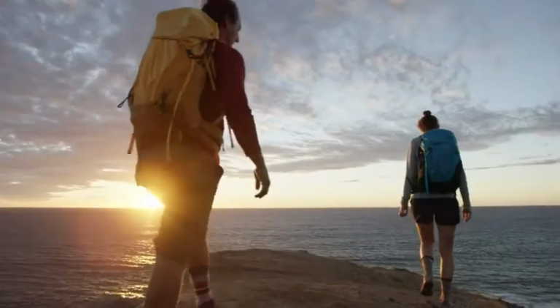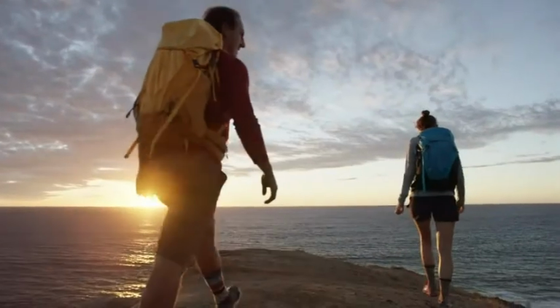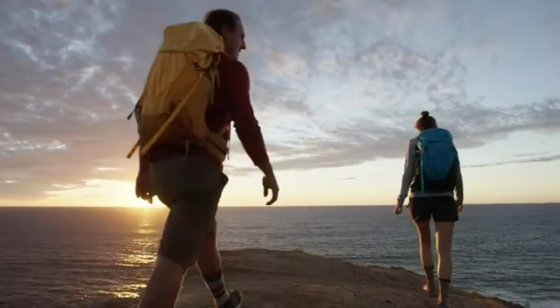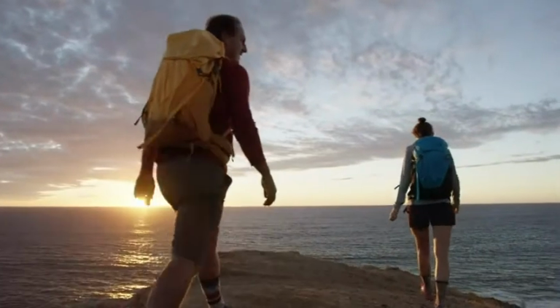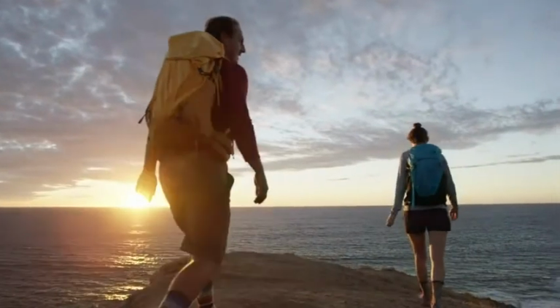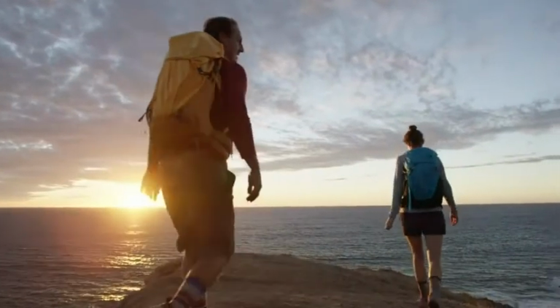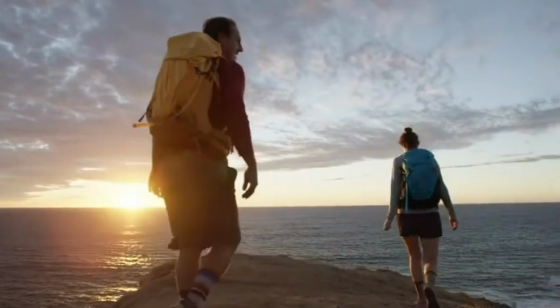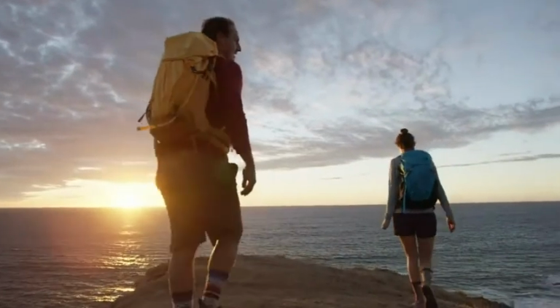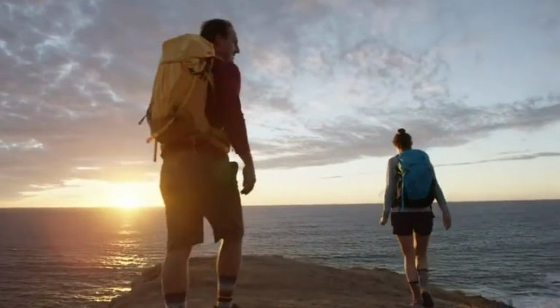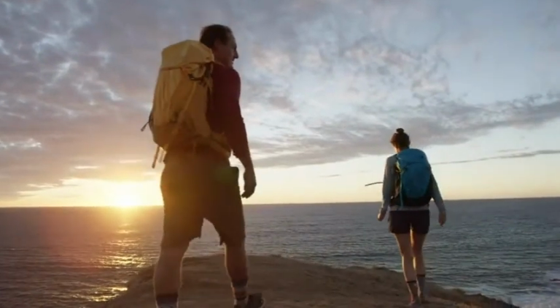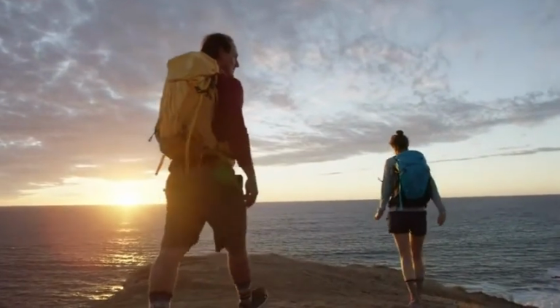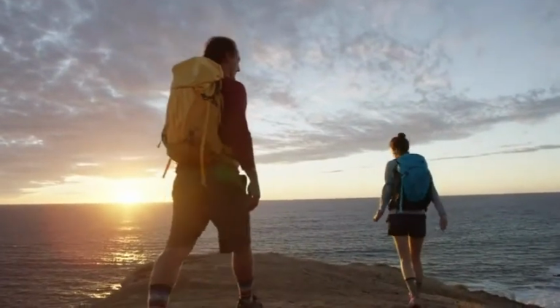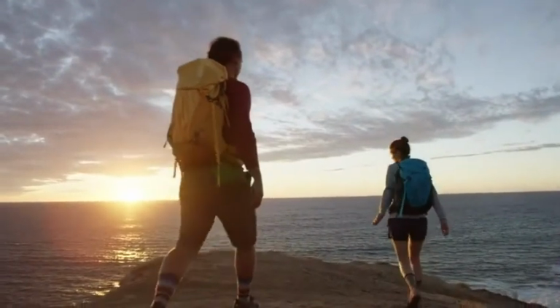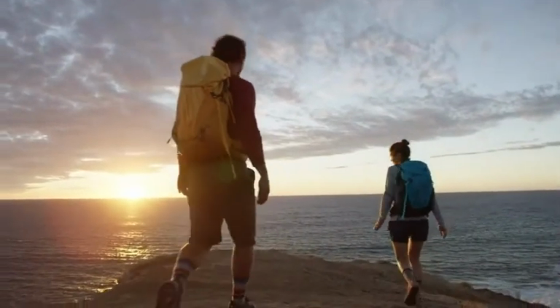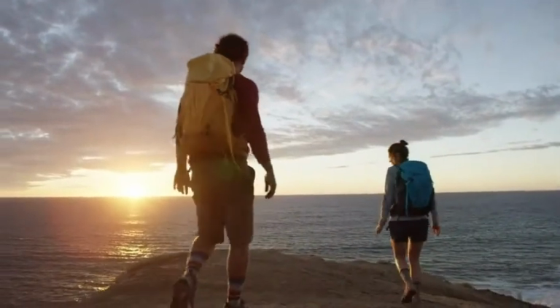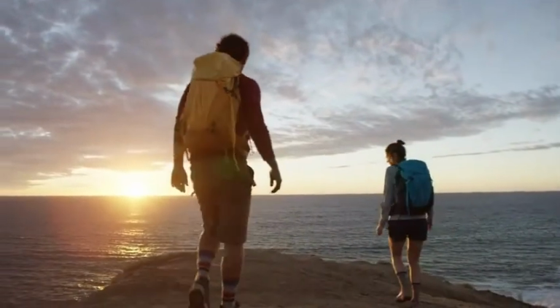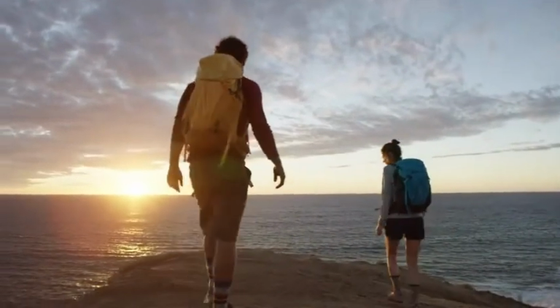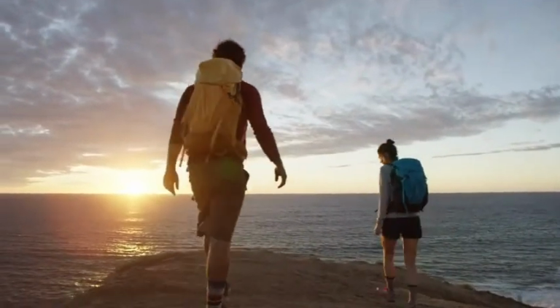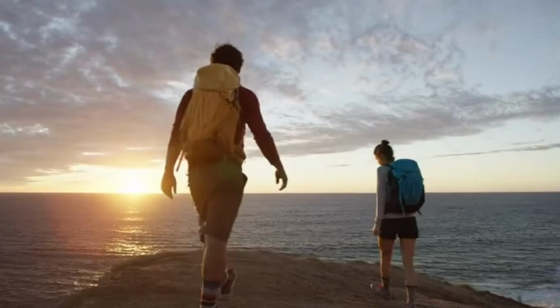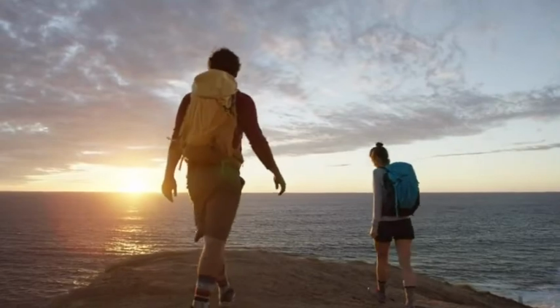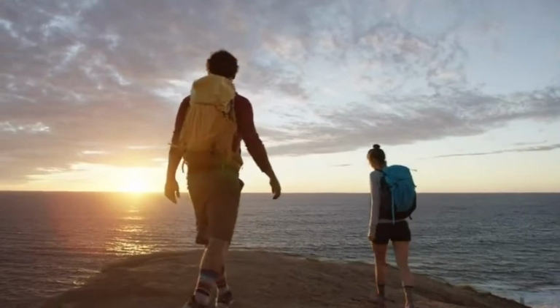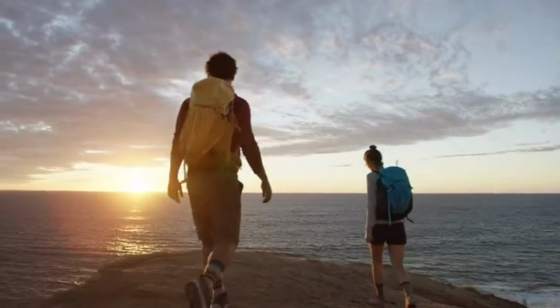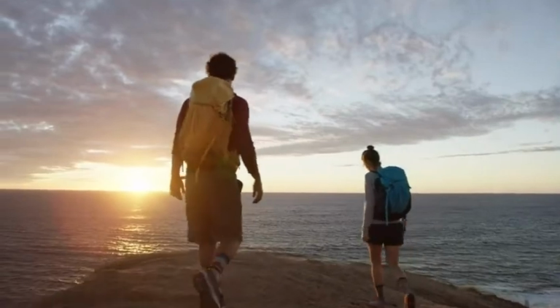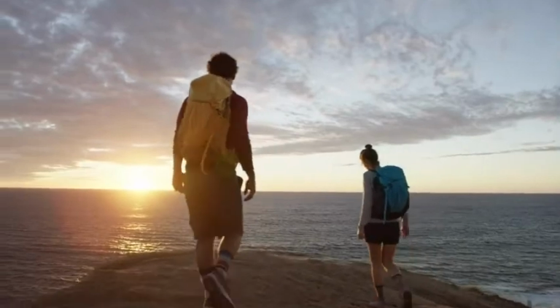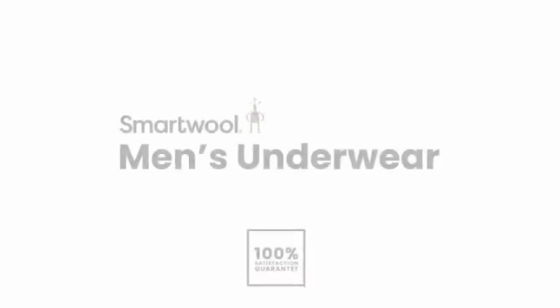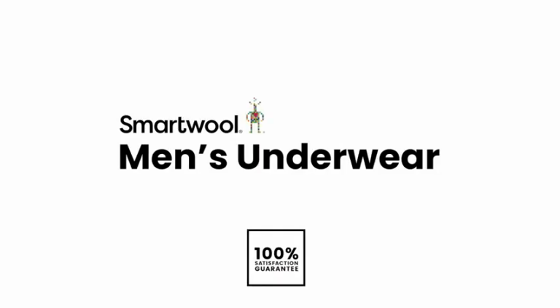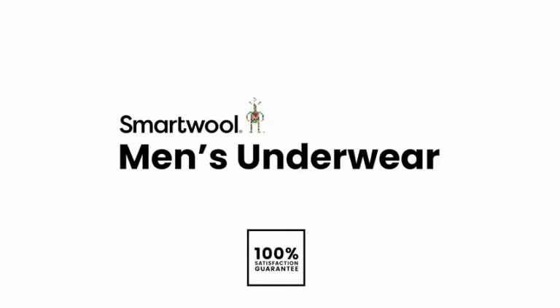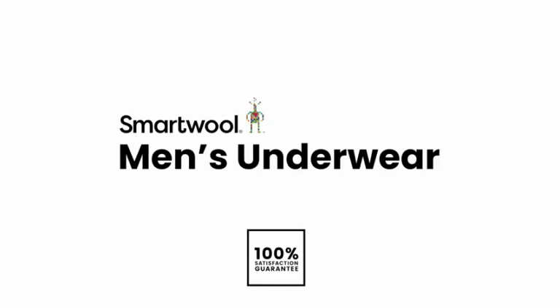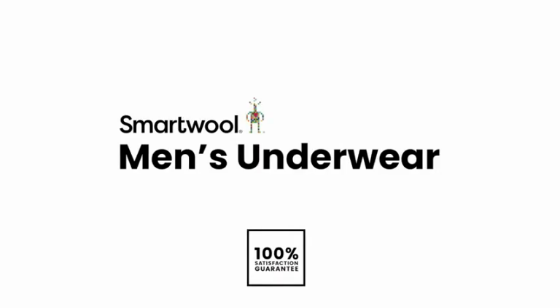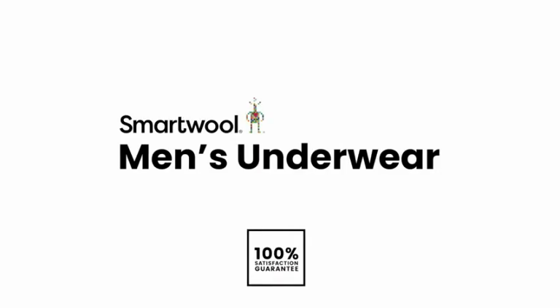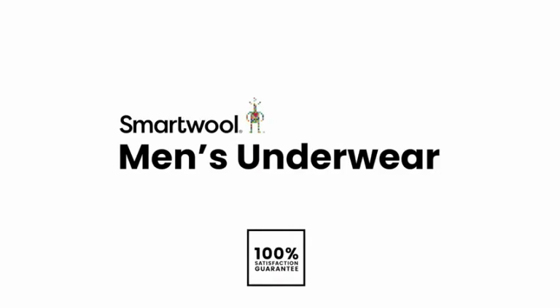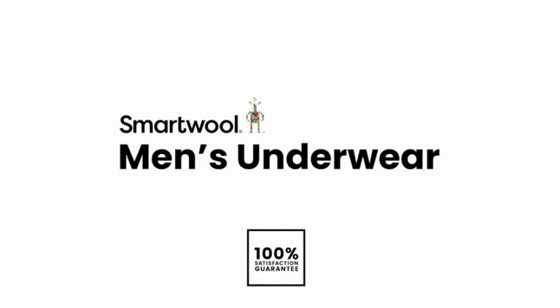No matter where the day takes you, make sure the first layer you put on is Smartwool underwear. Go far, feel good.